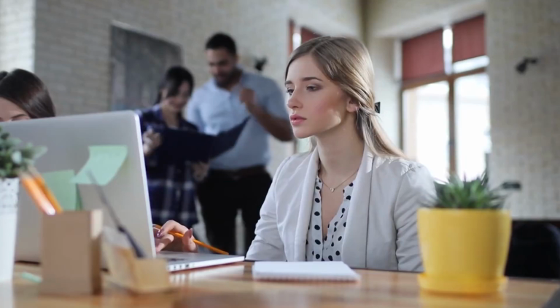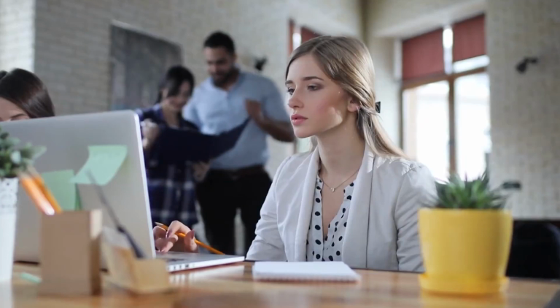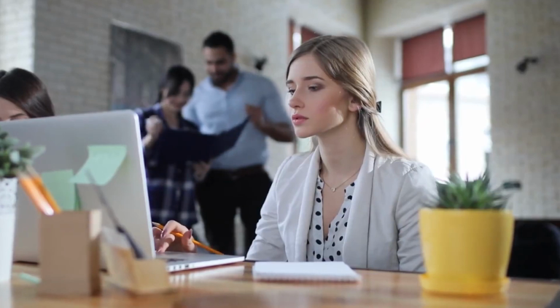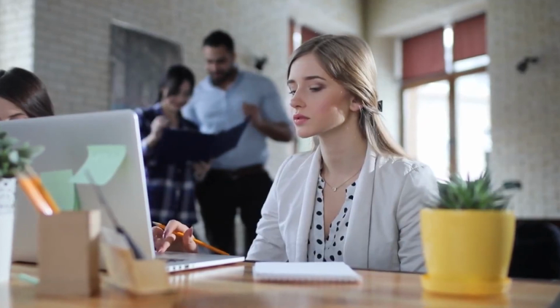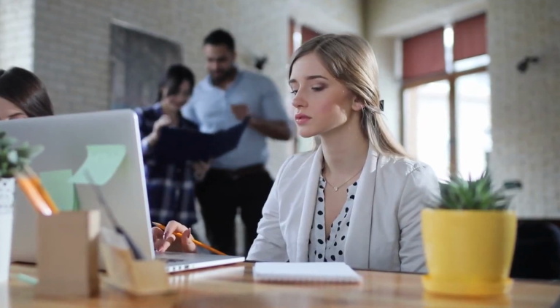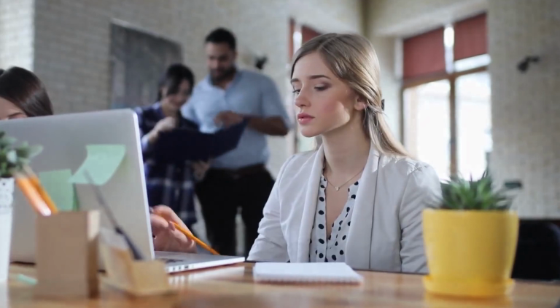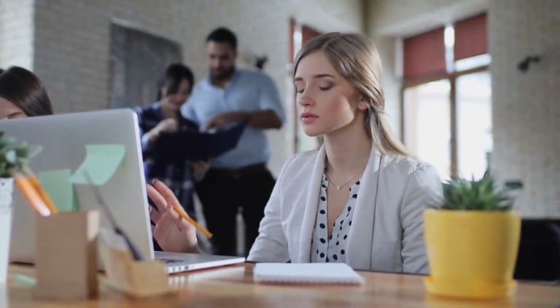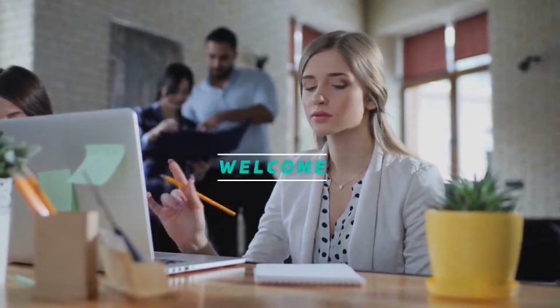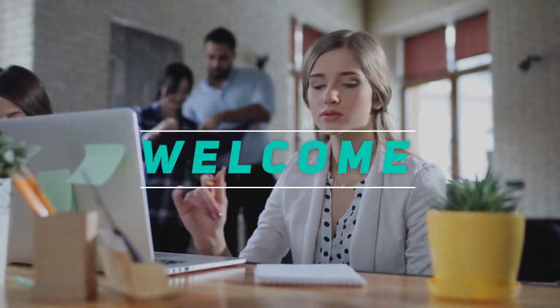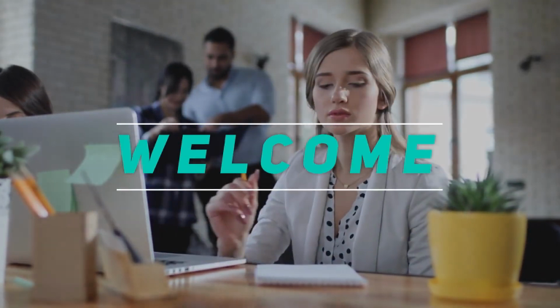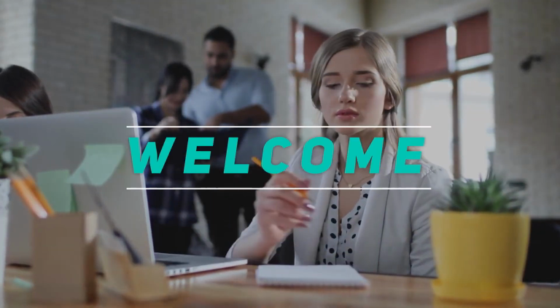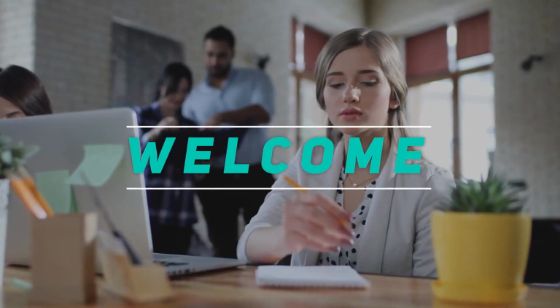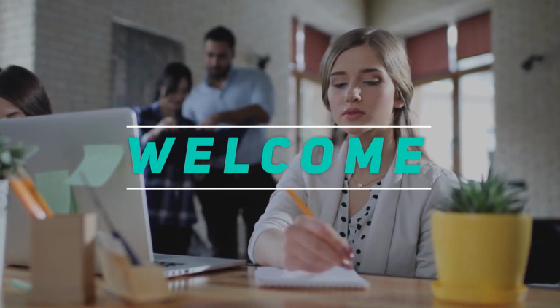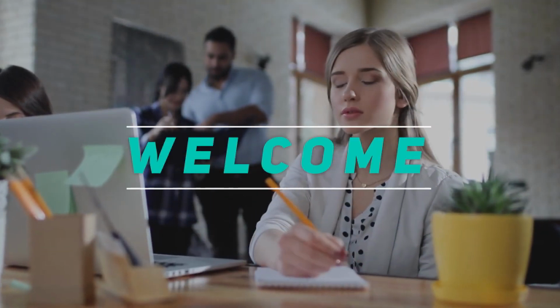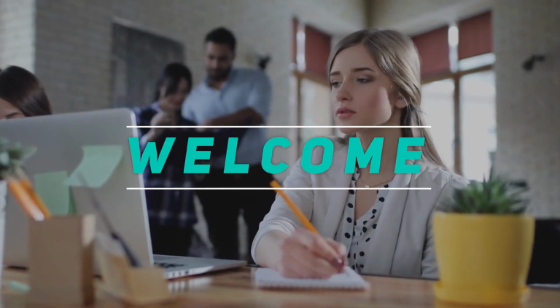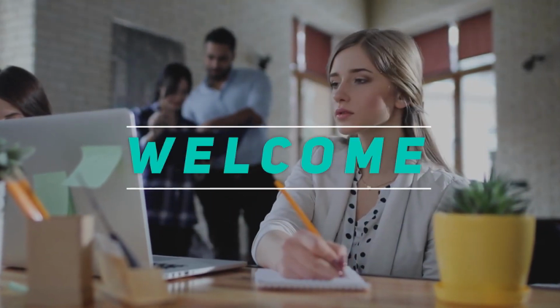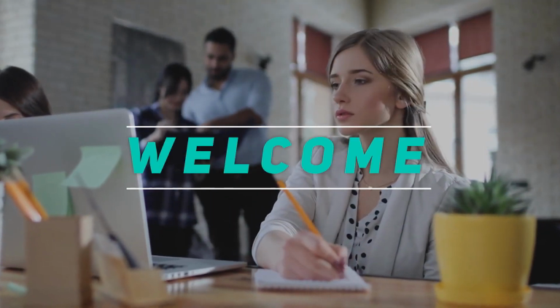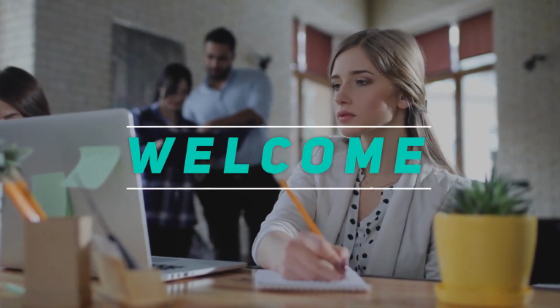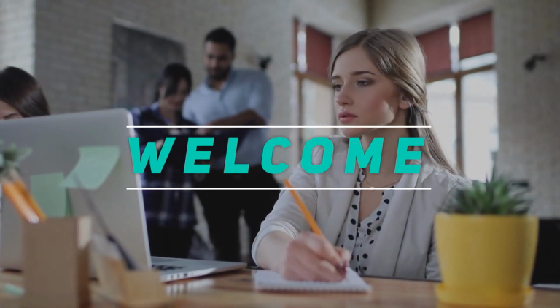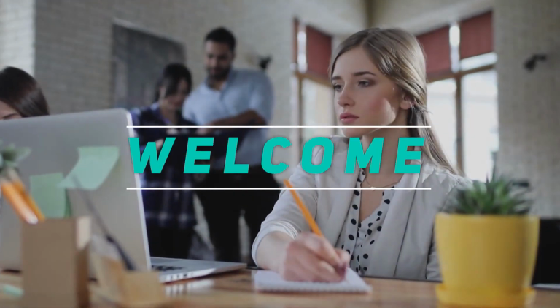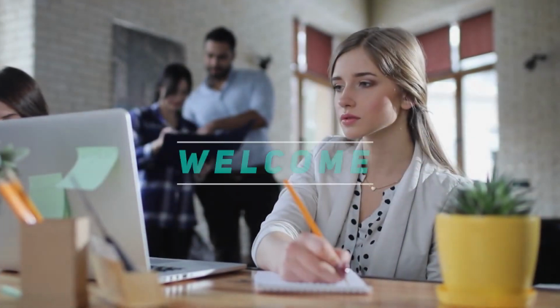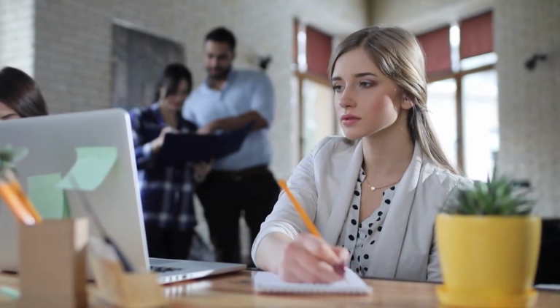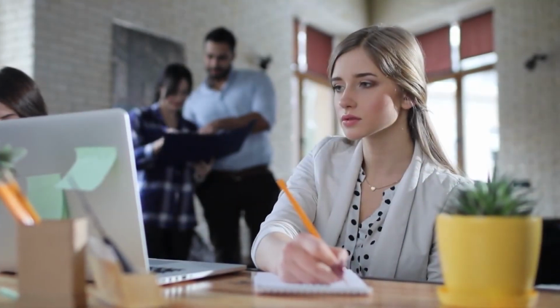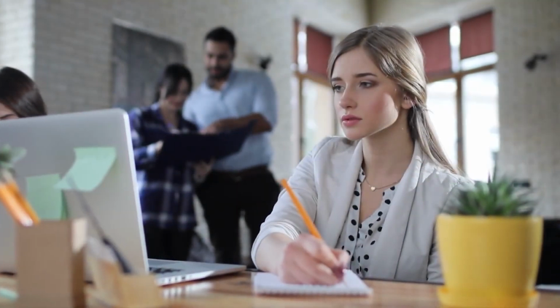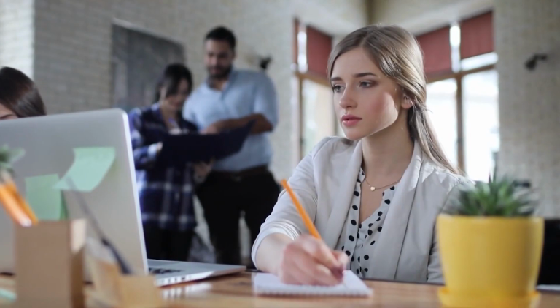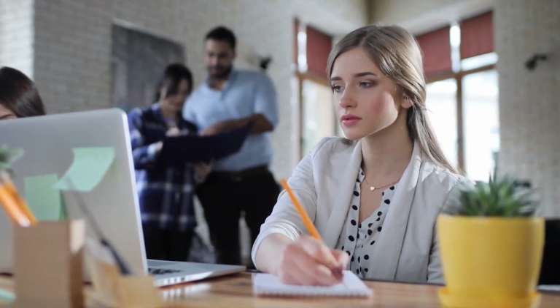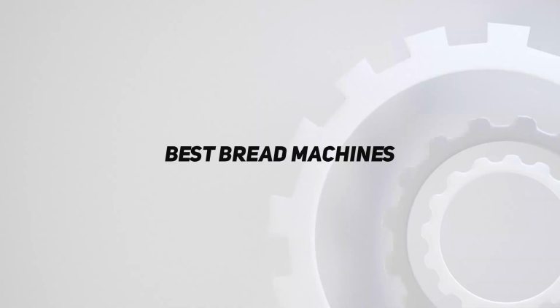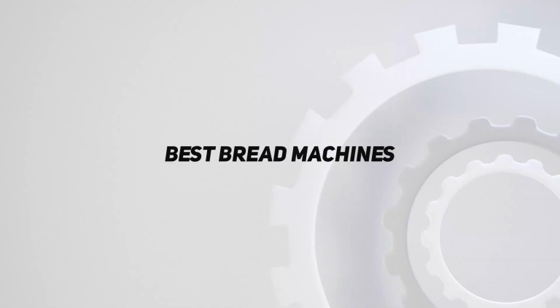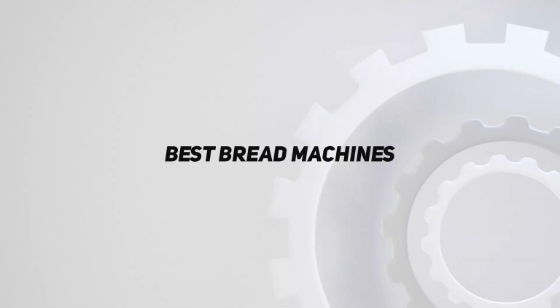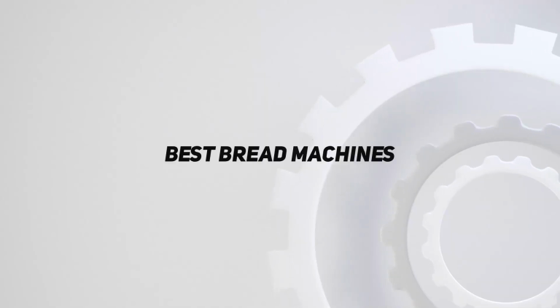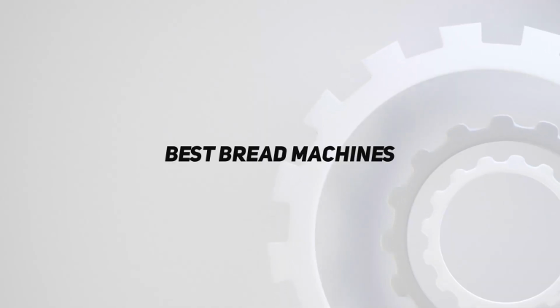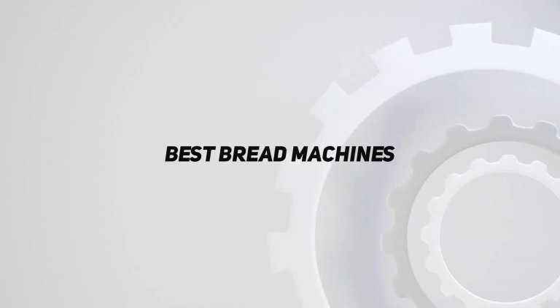Hey, welcome back to my channel. In this video, I'm gonna talk about the top 5 best bread machines.